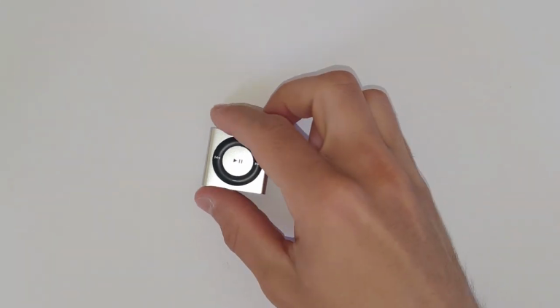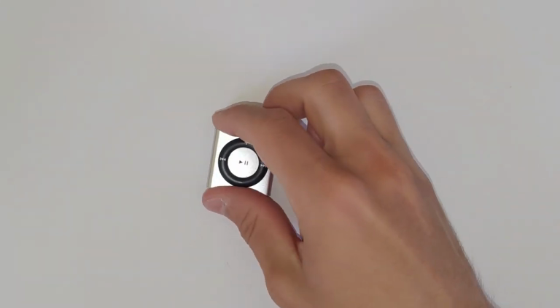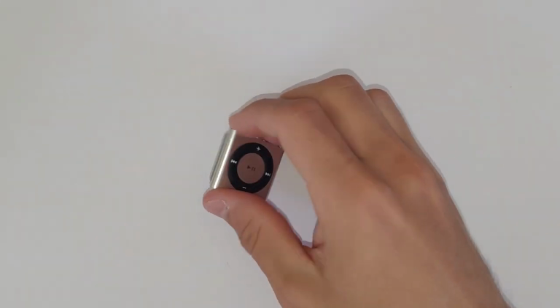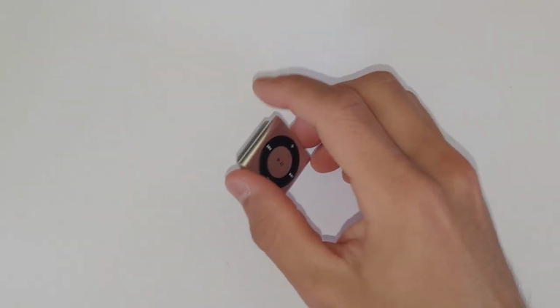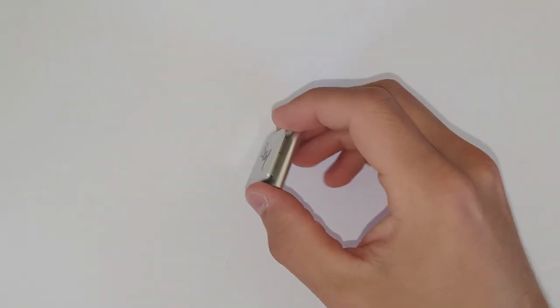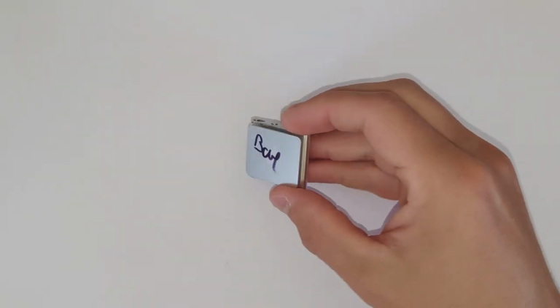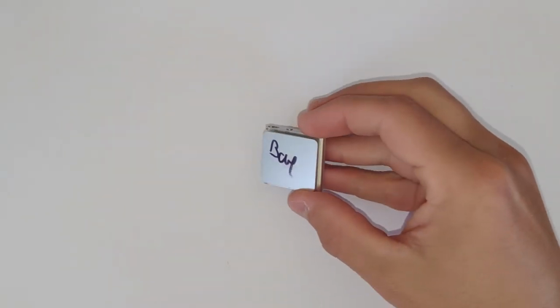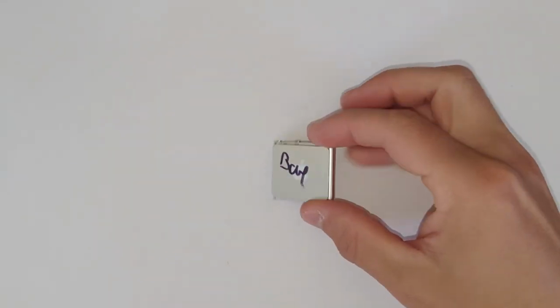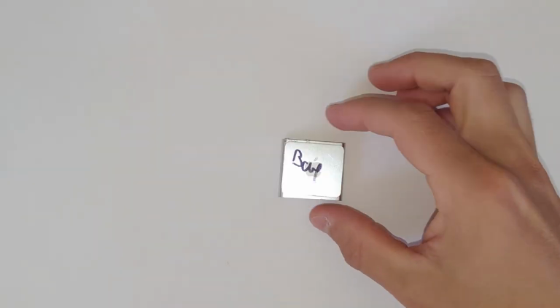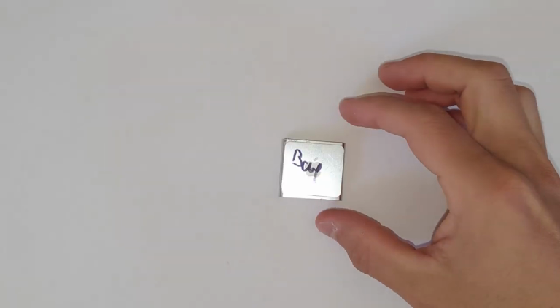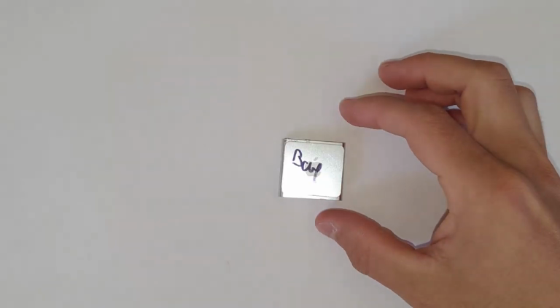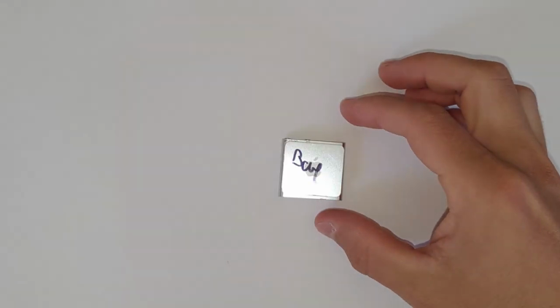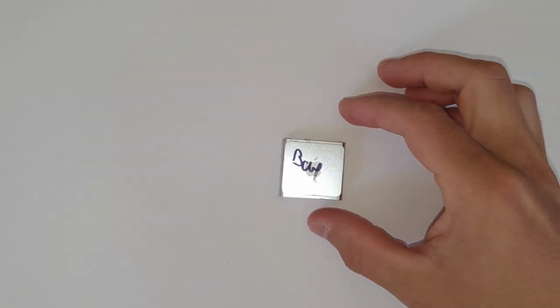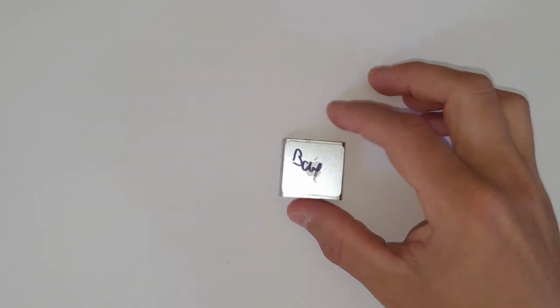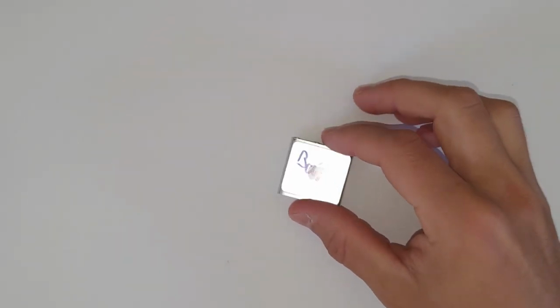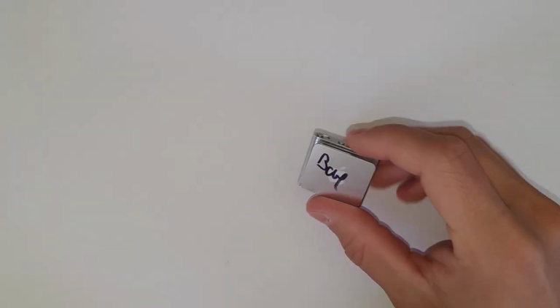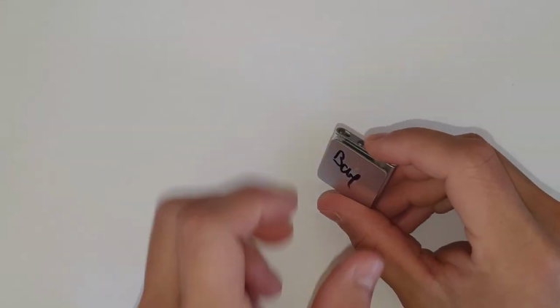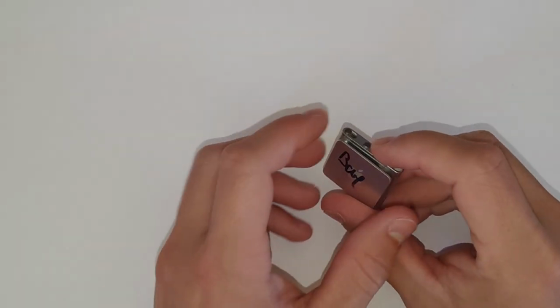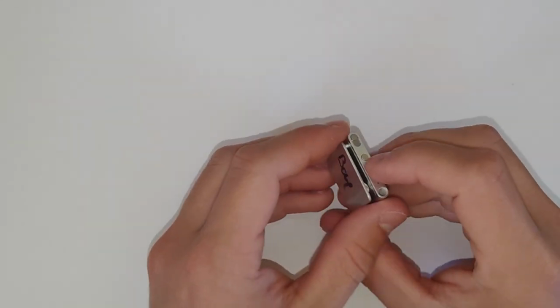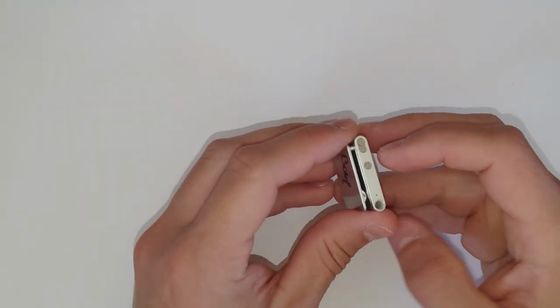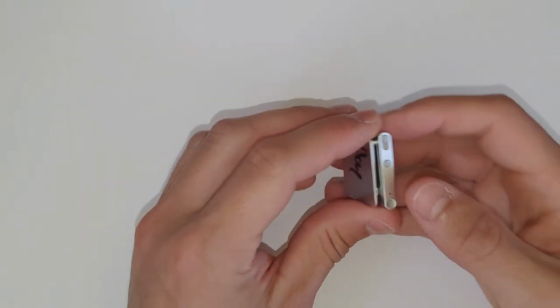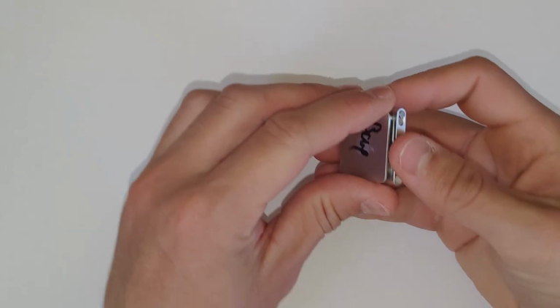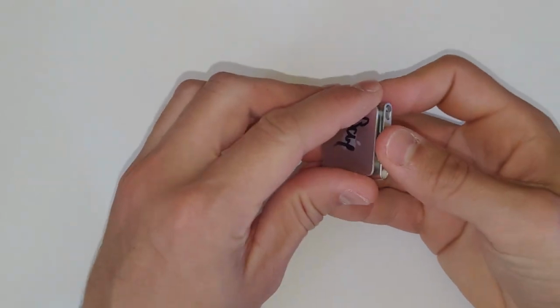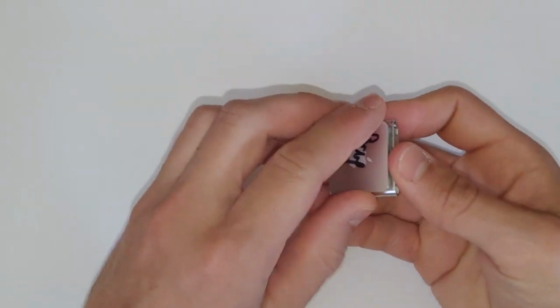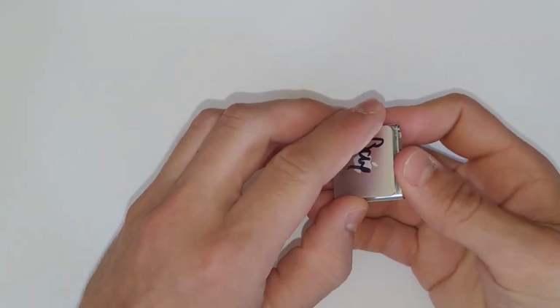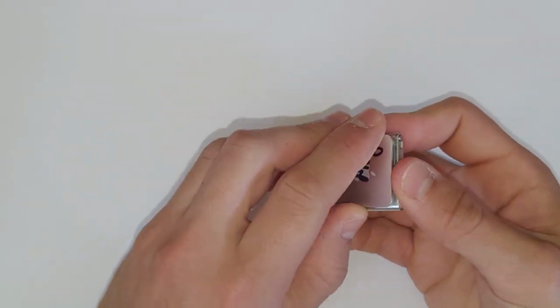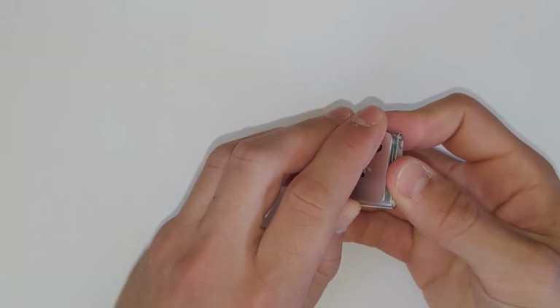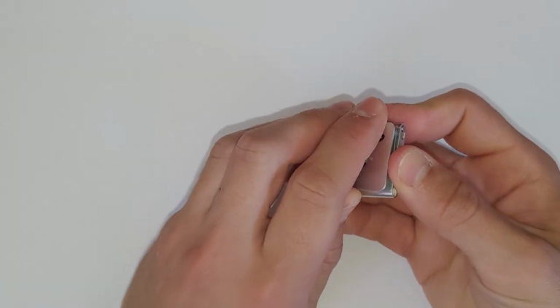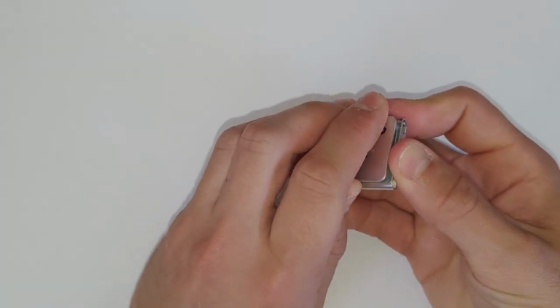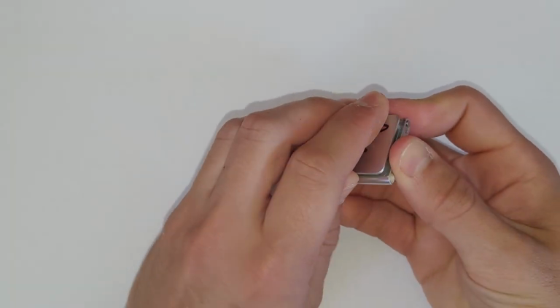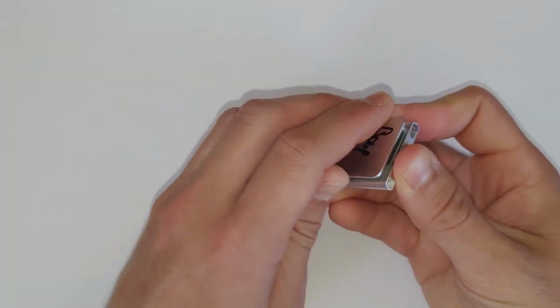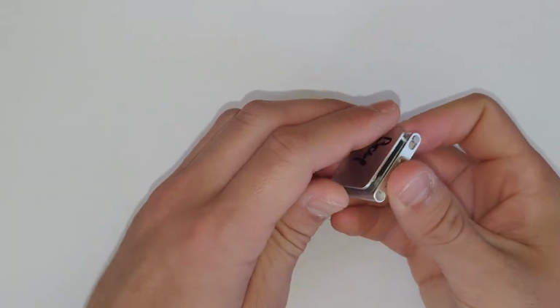Hello and welcome. Today we'll be doing a battery replacement on the iPod Shuffle 4th Gen.